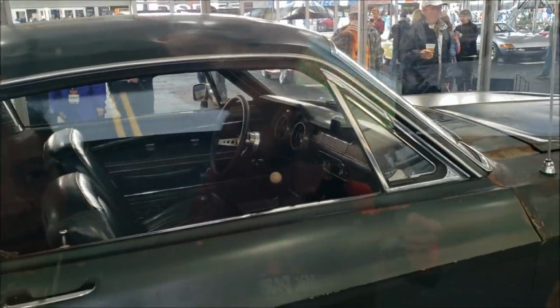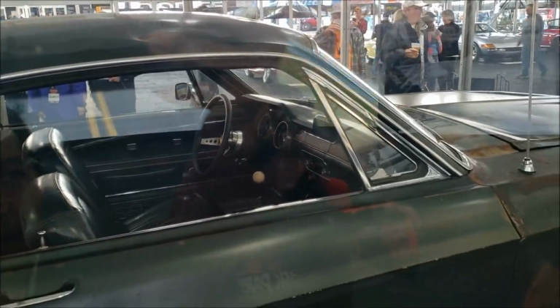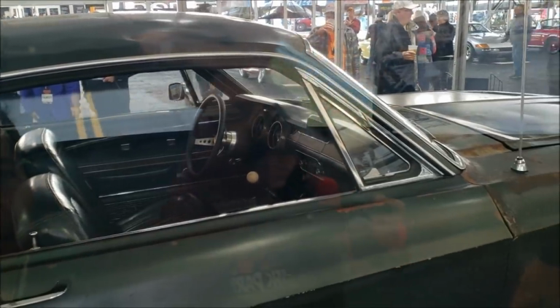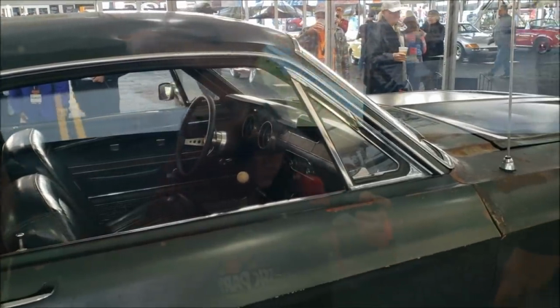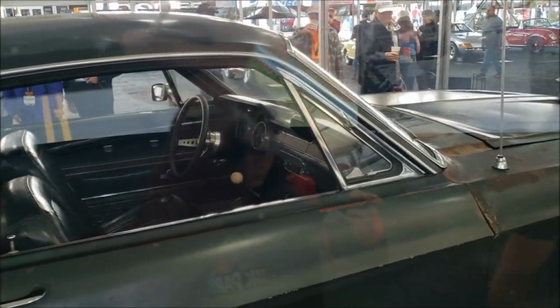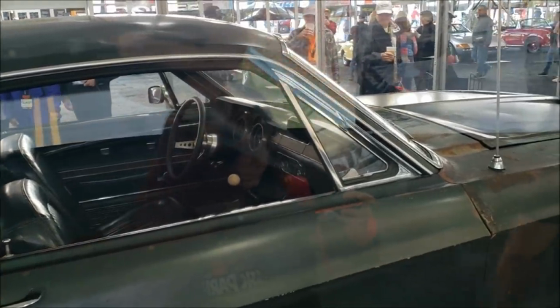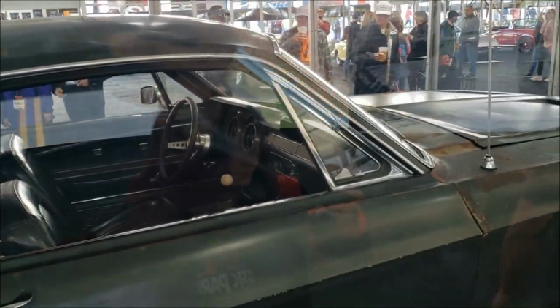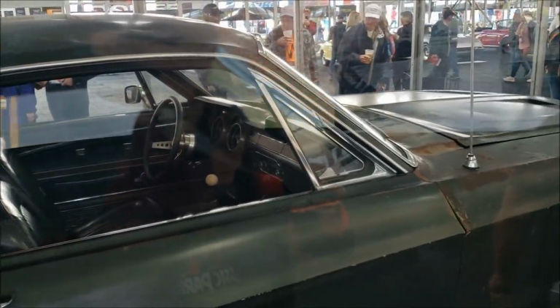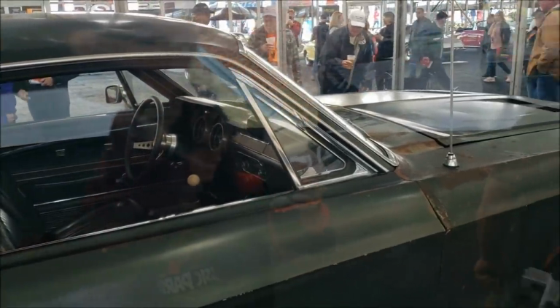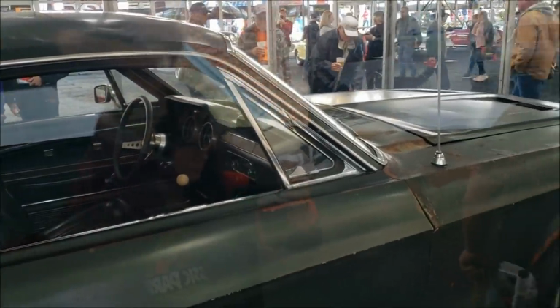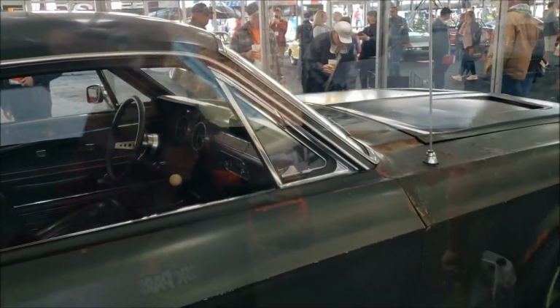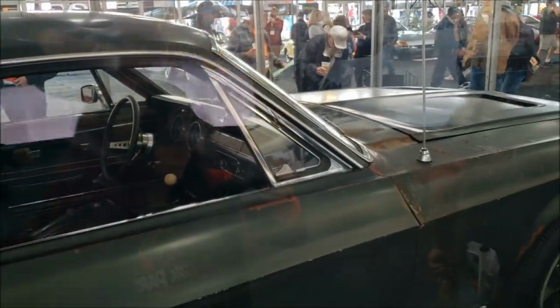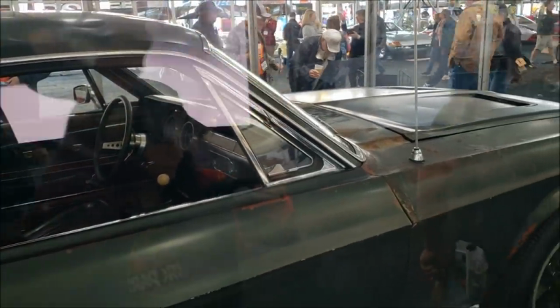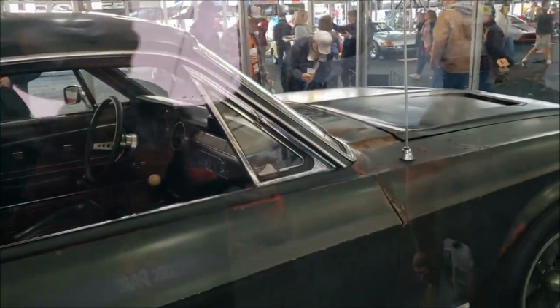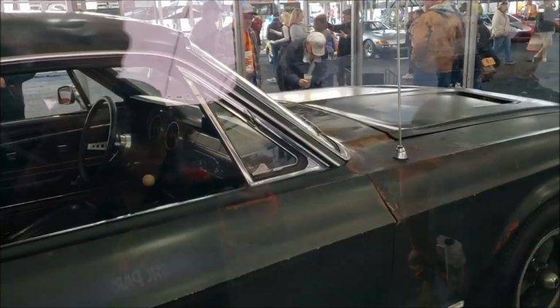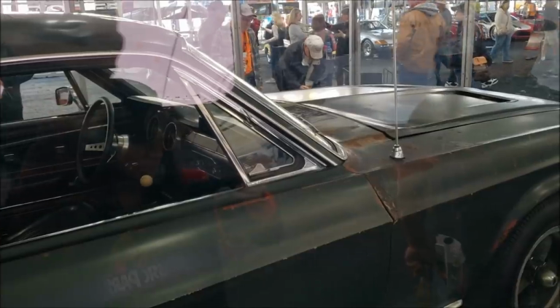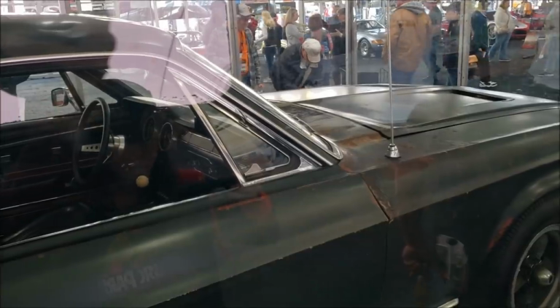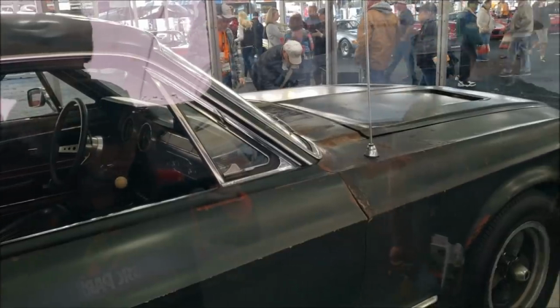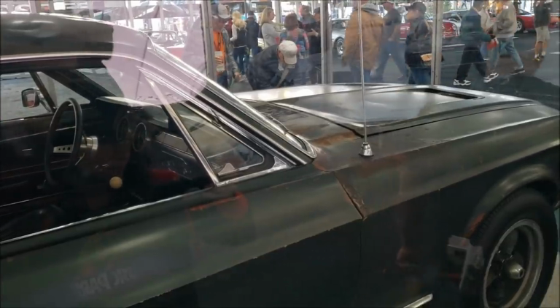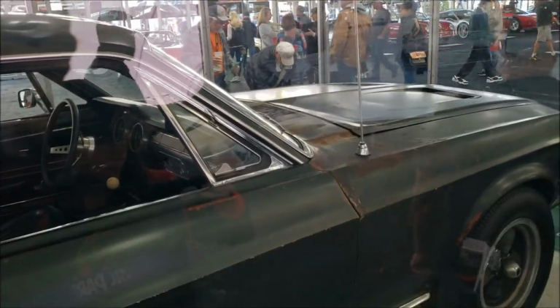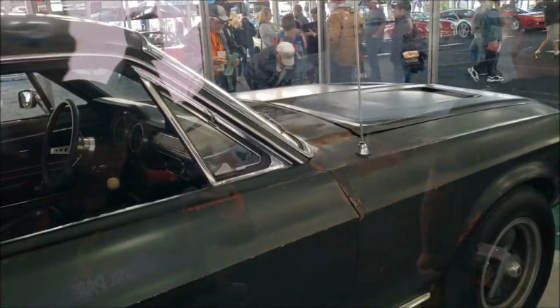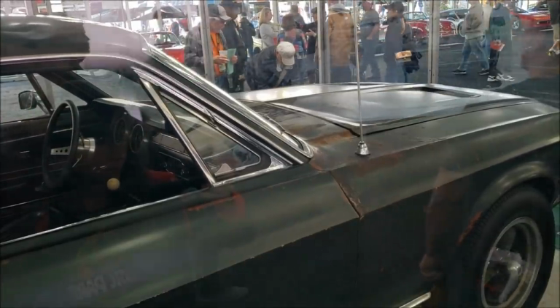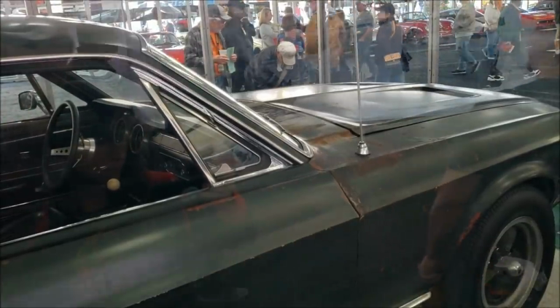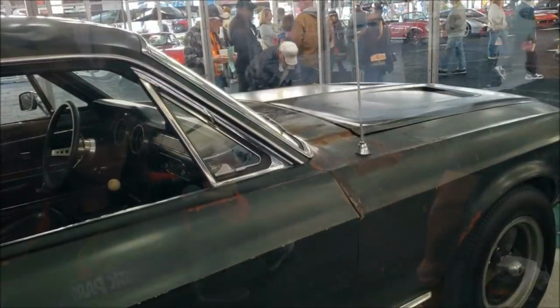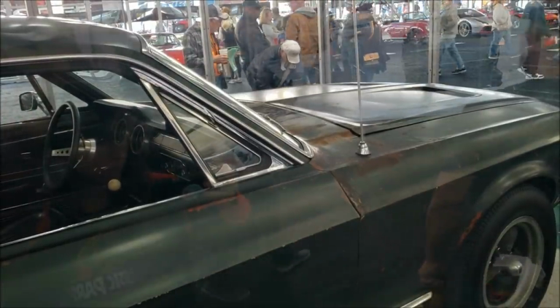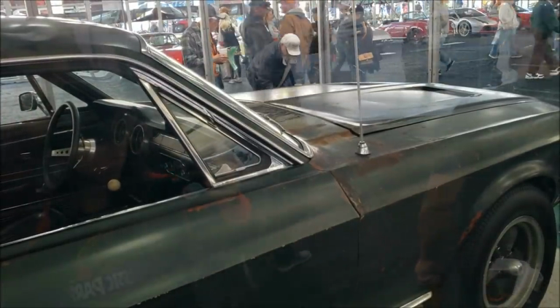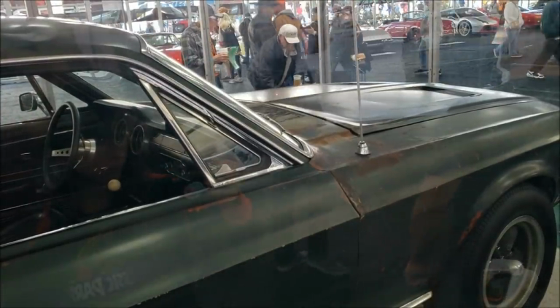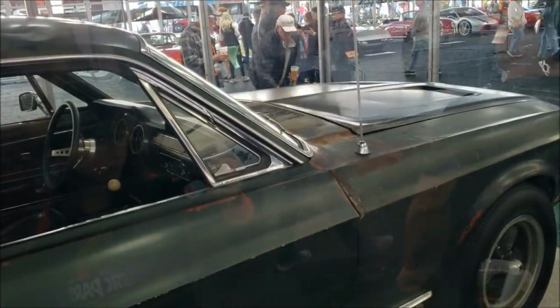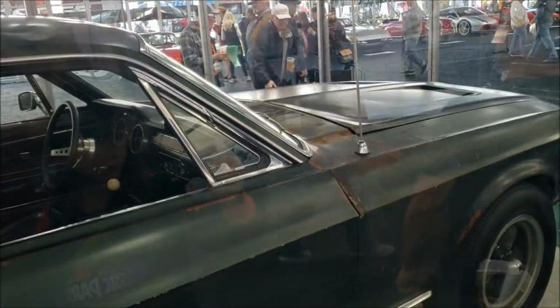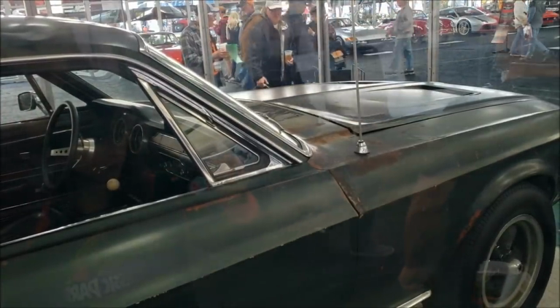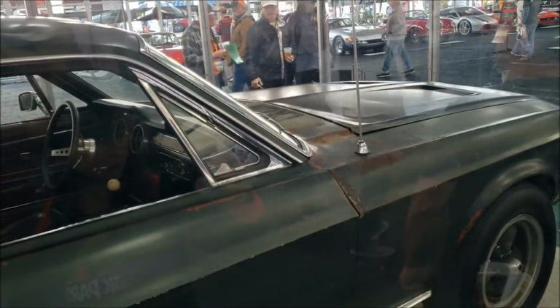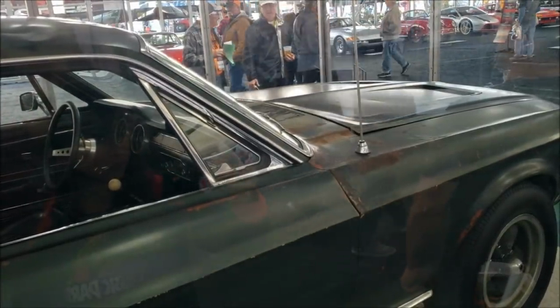You actually made serious headlines when you came out with this car — January 18th.